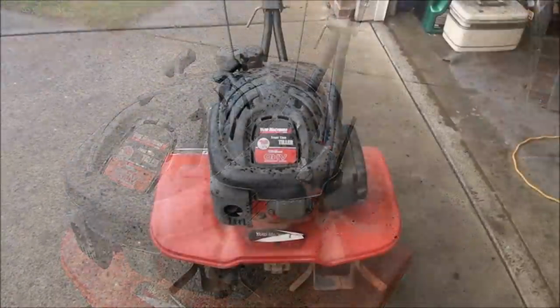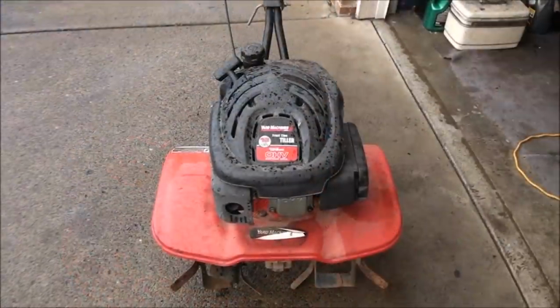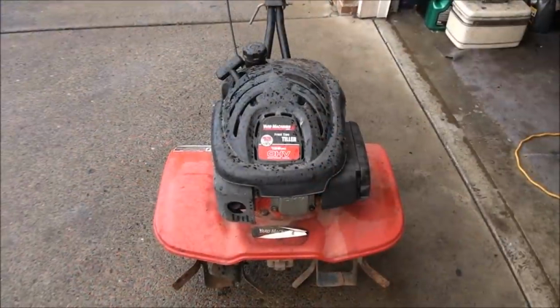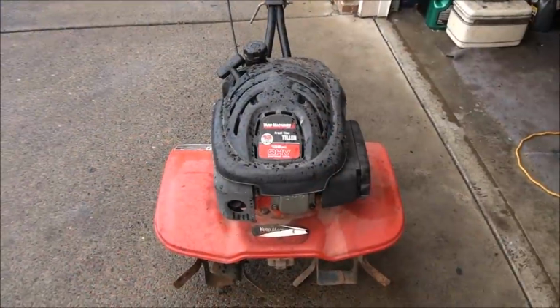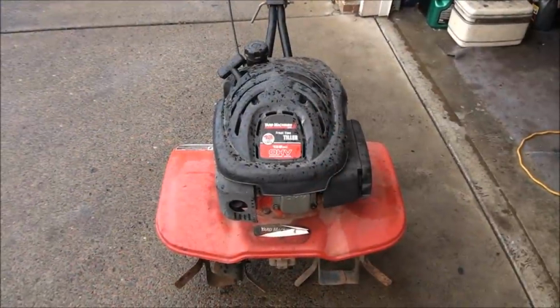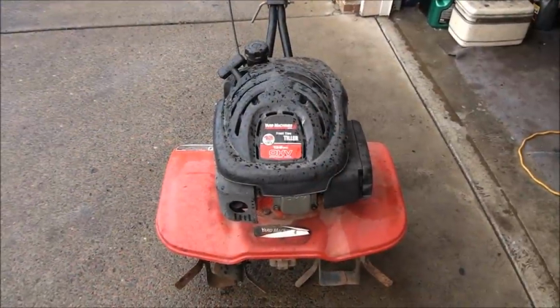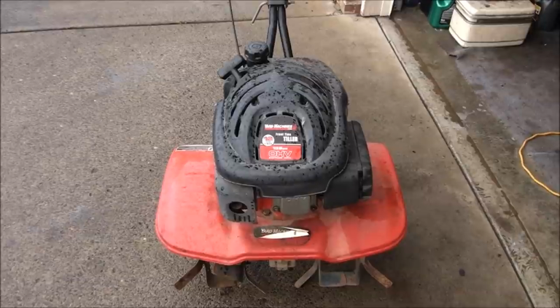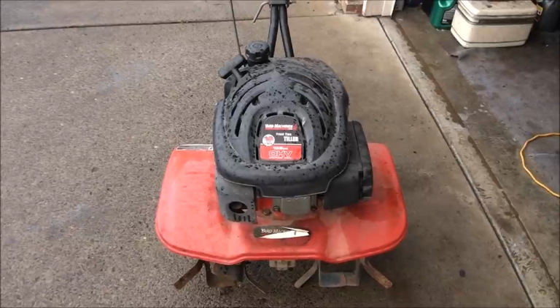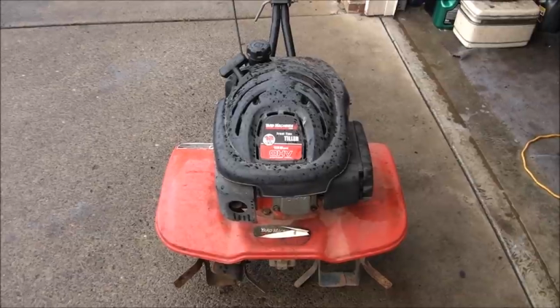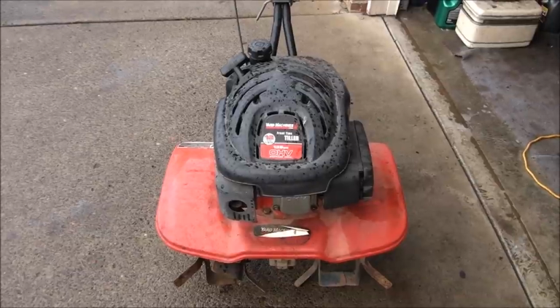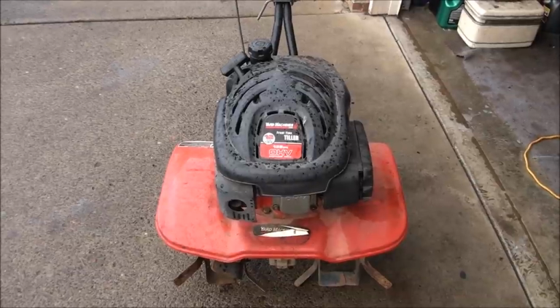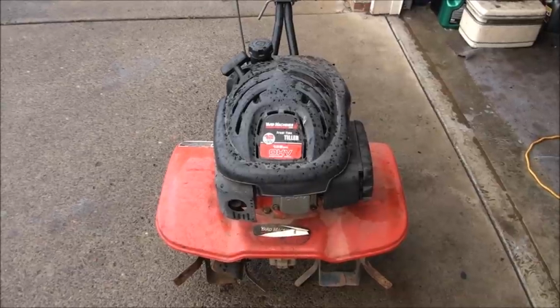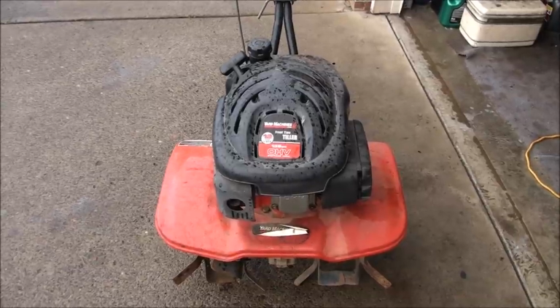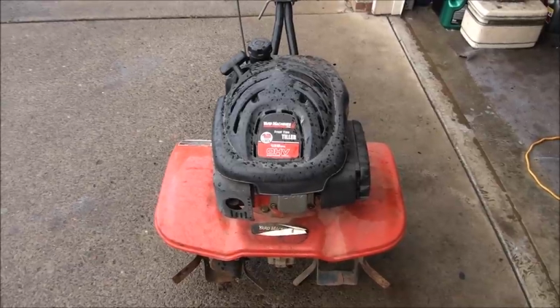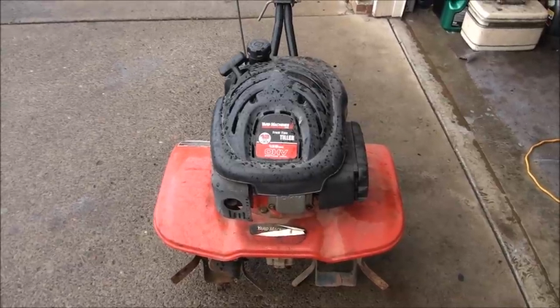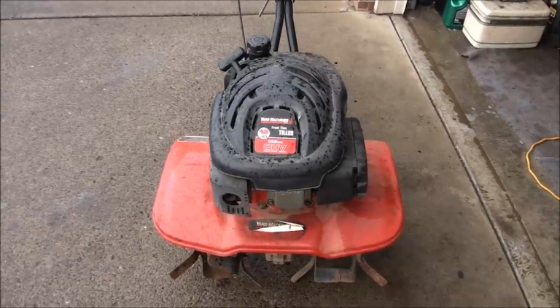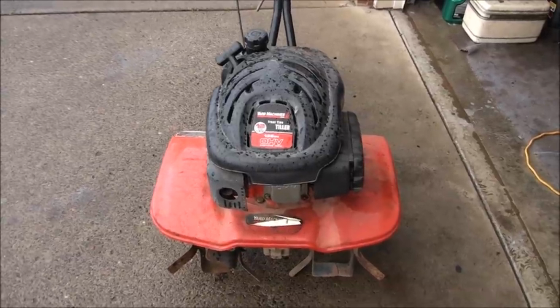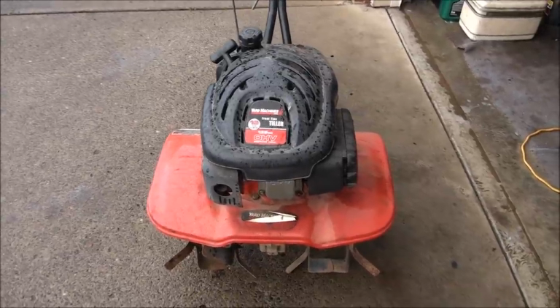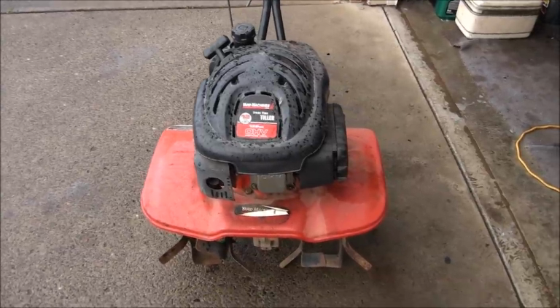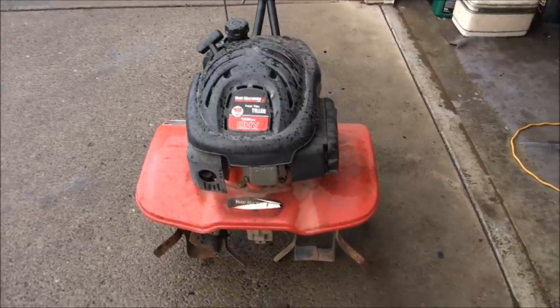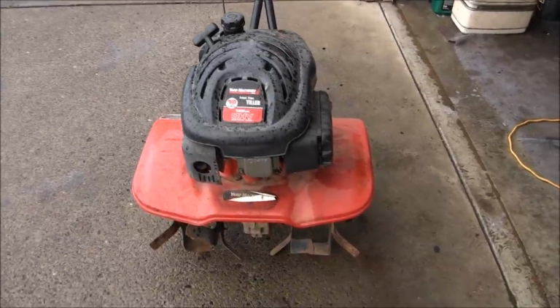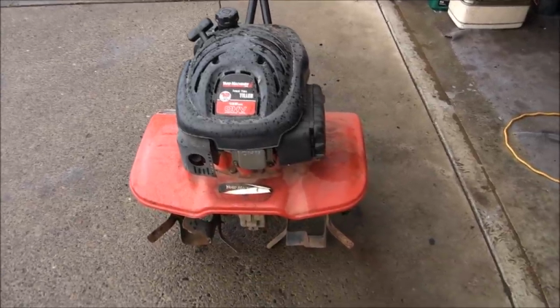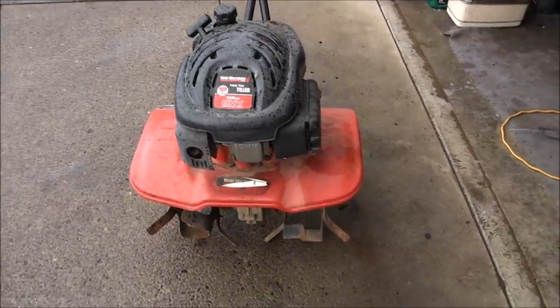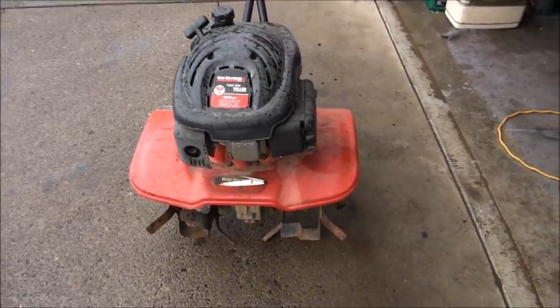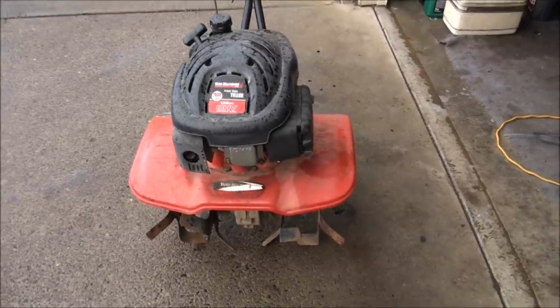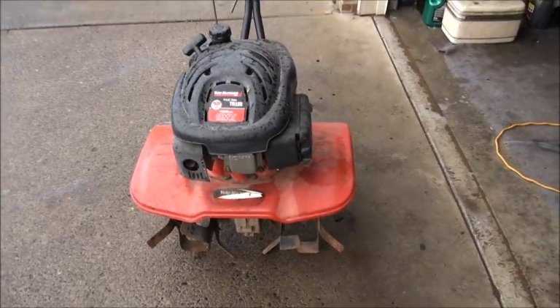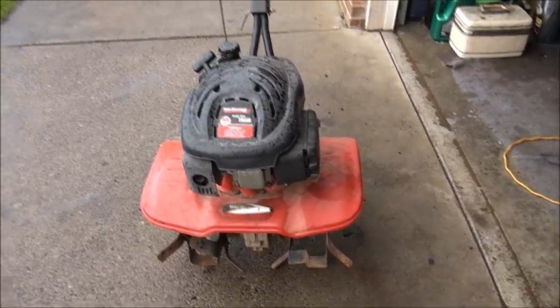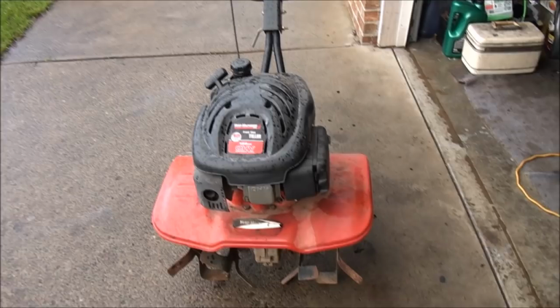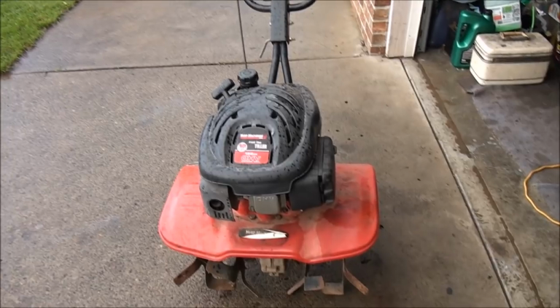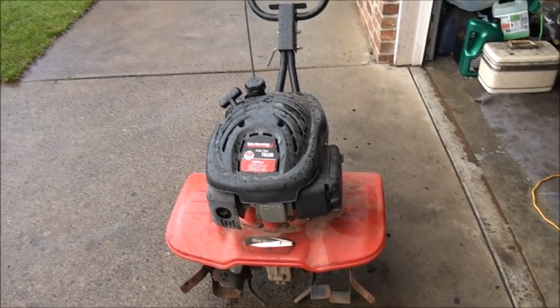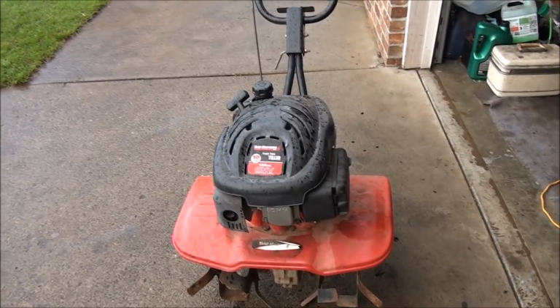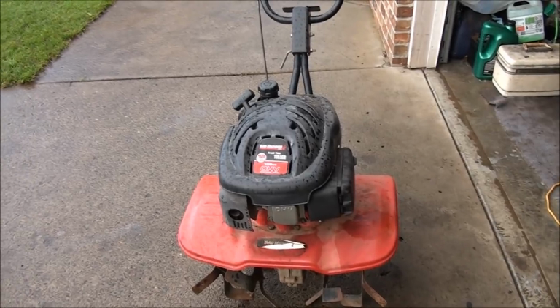So I'm assuming we have something wrong with the carburetor. More than likely it just needs the fuel system cleaned out, carburetor cleaned out, new spark plug, that sort of thing. Let's check it out.